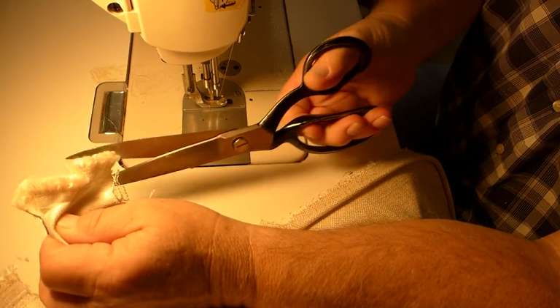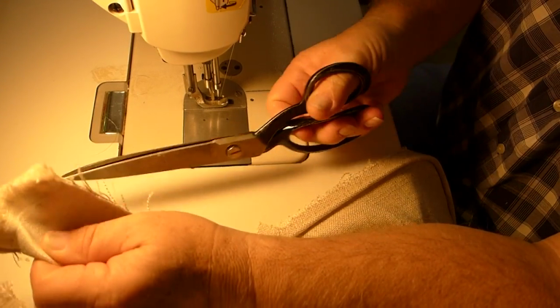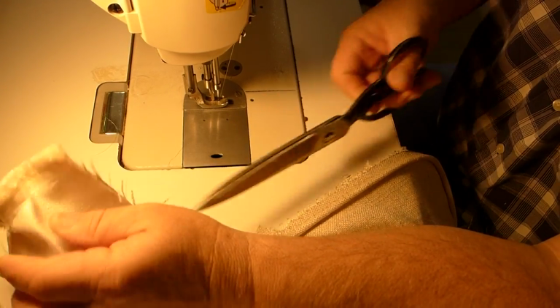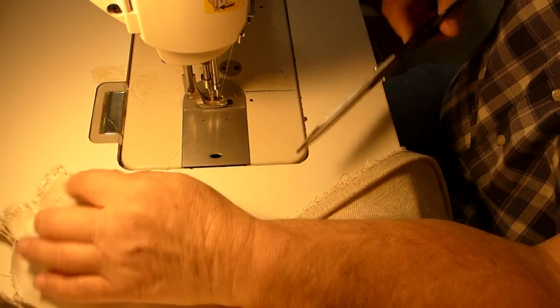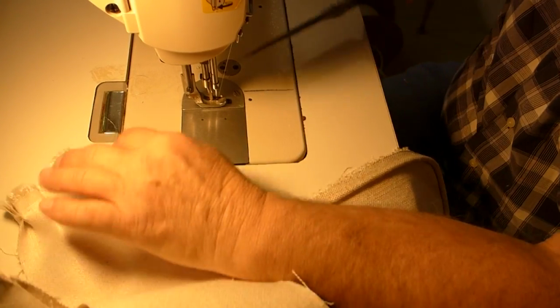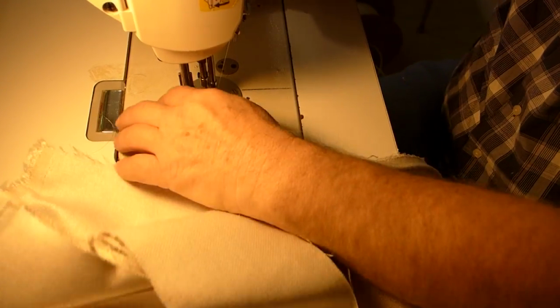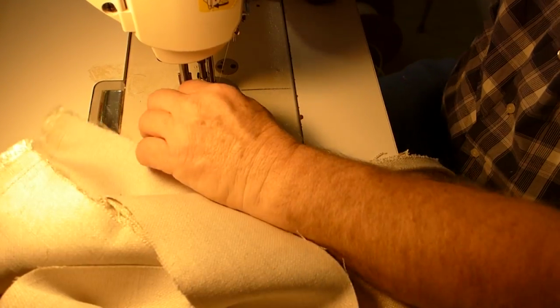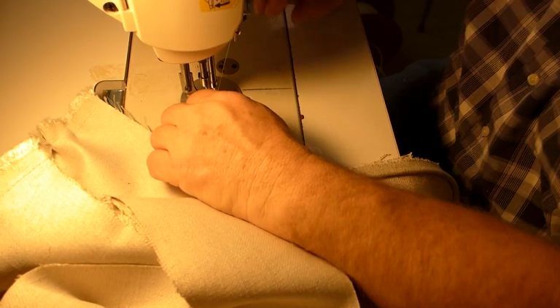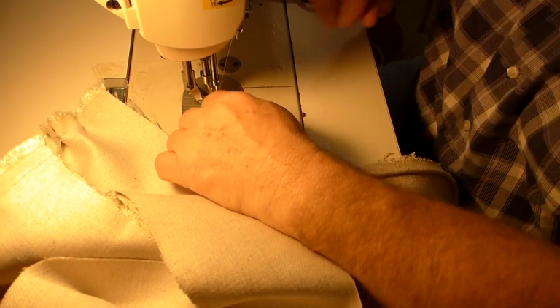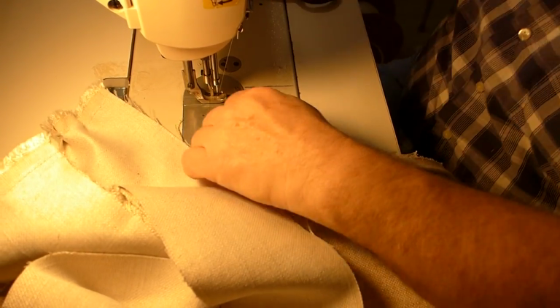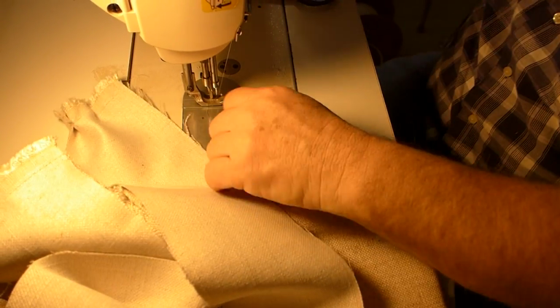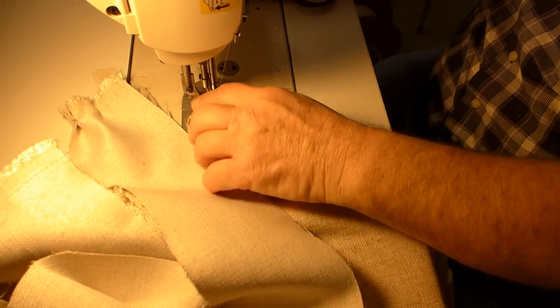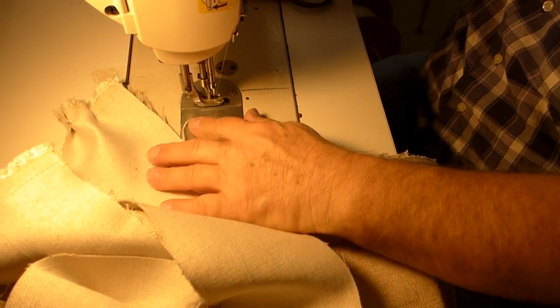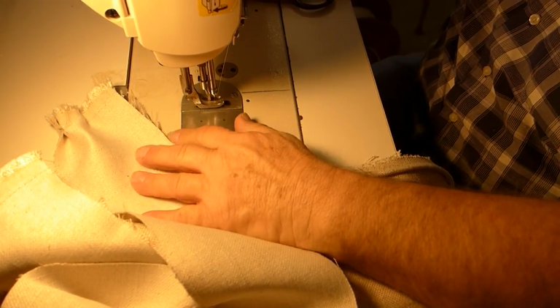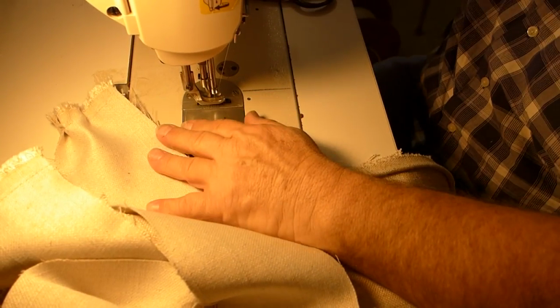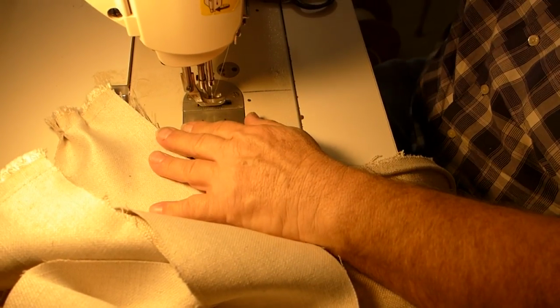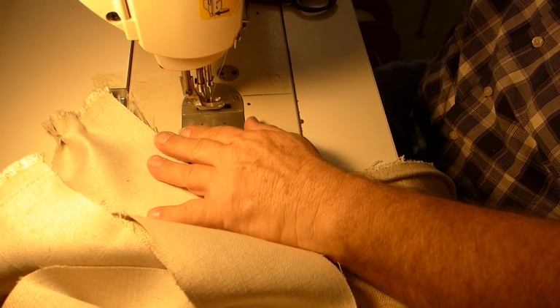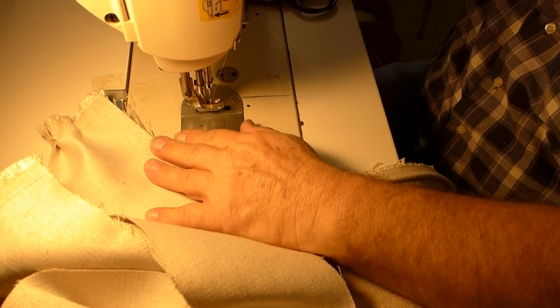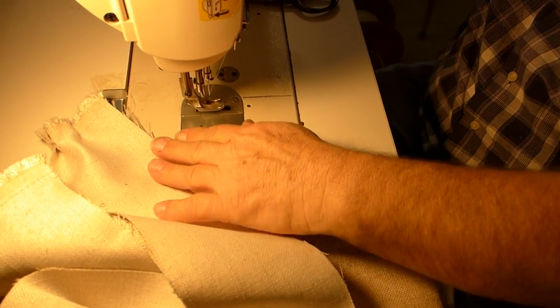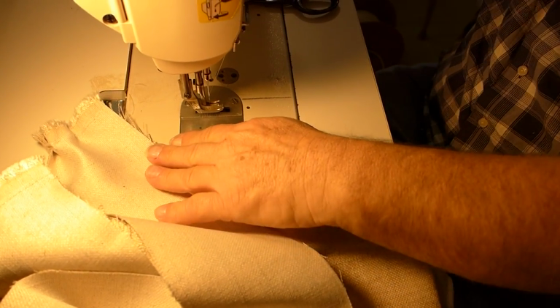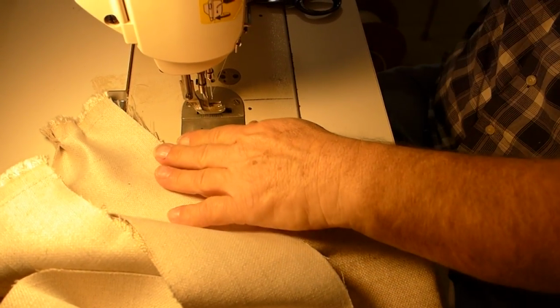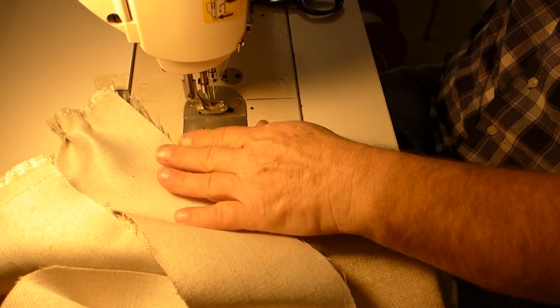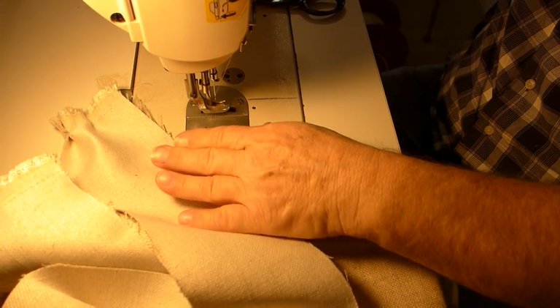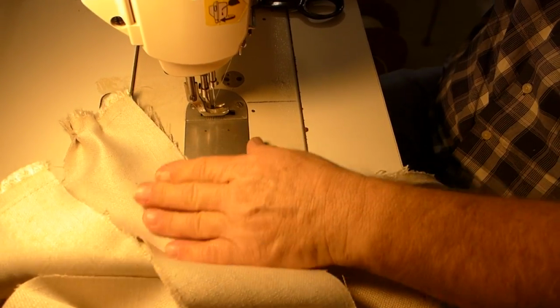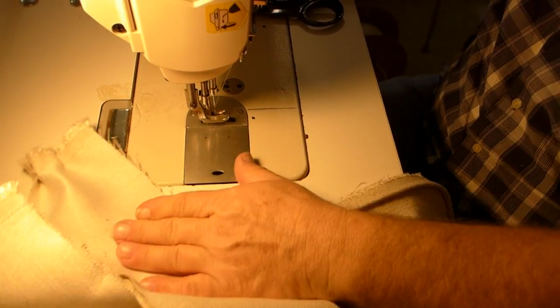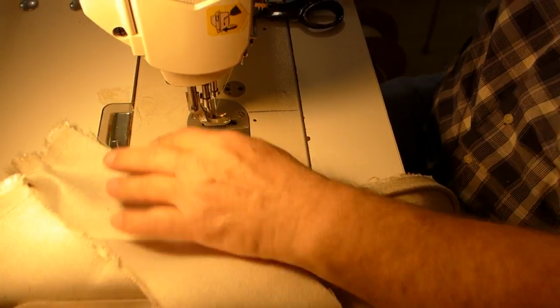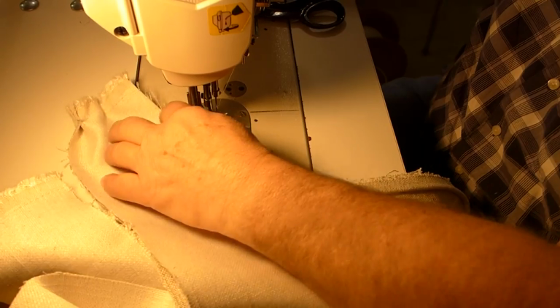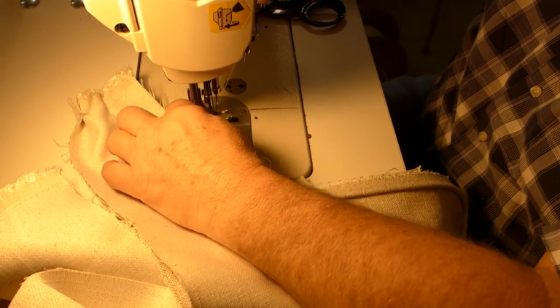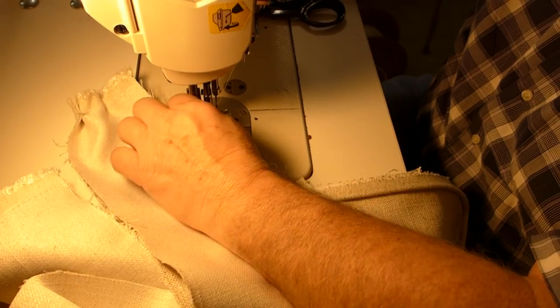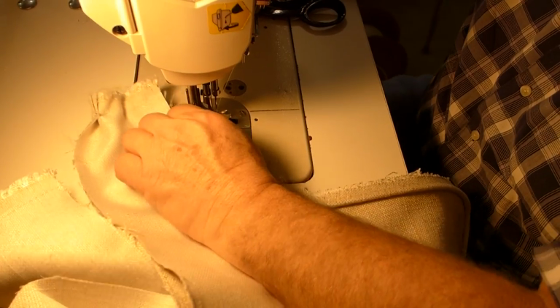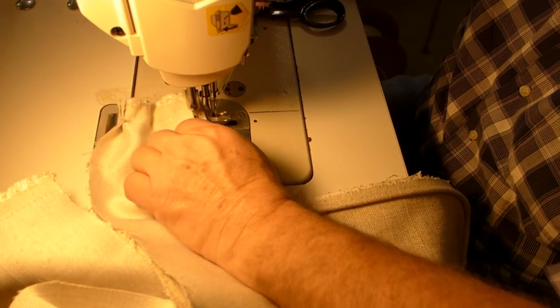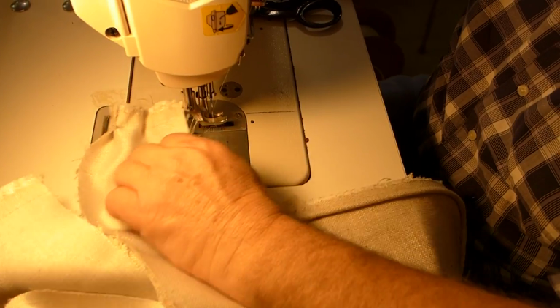And of course, we're at a bobbin — or we broke the bobbin, one or the other.